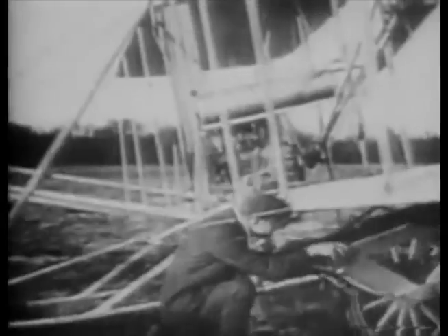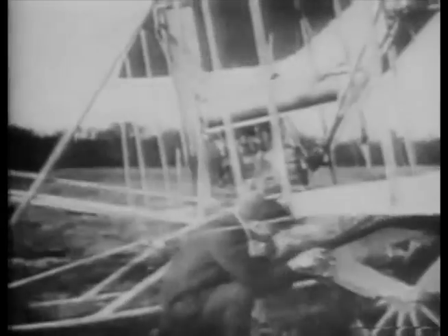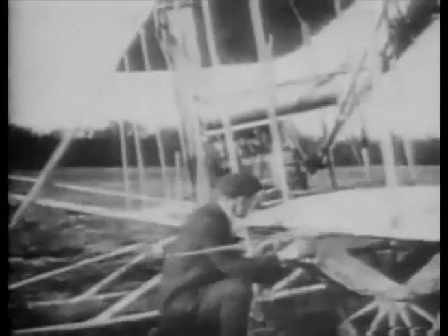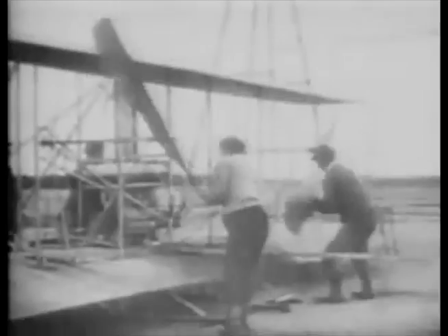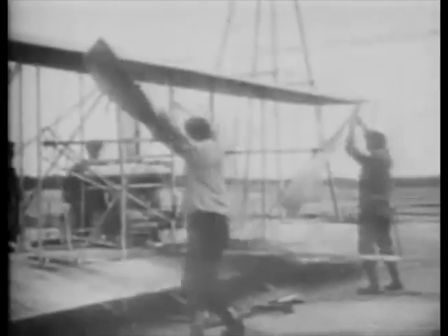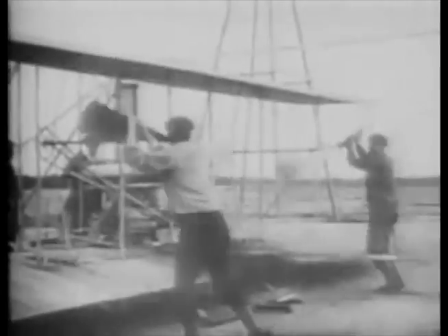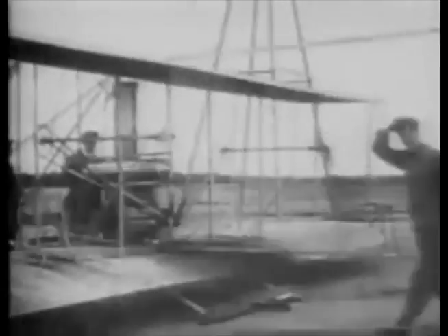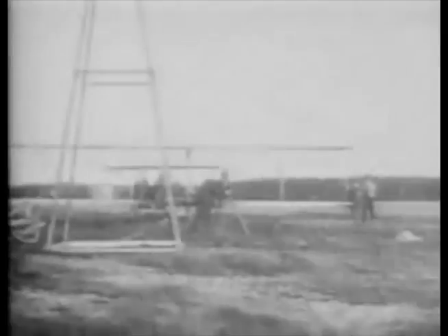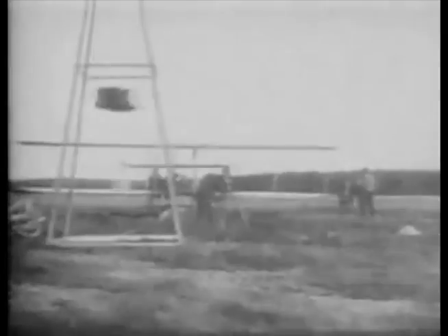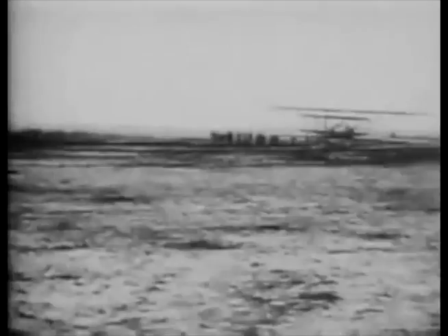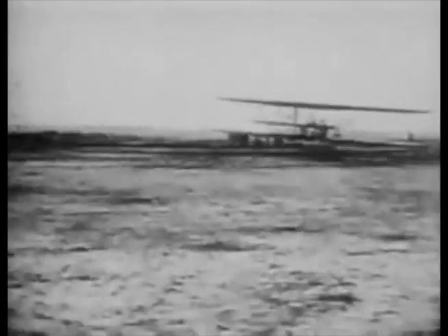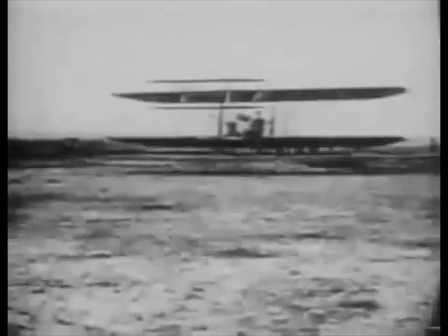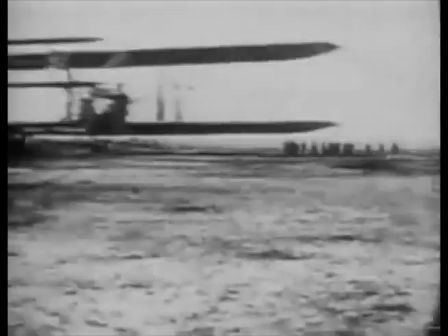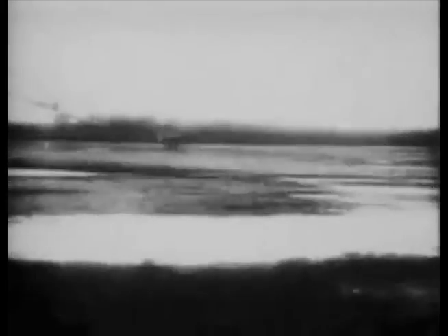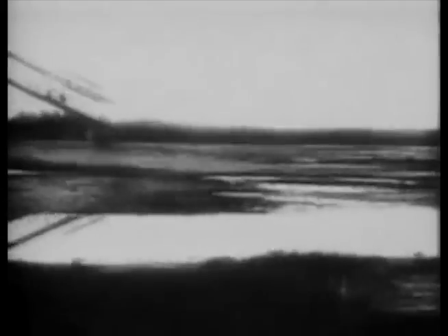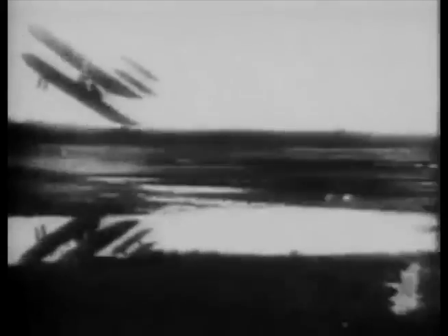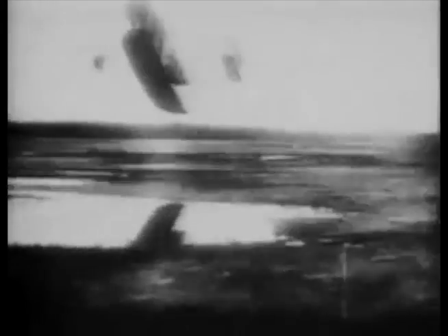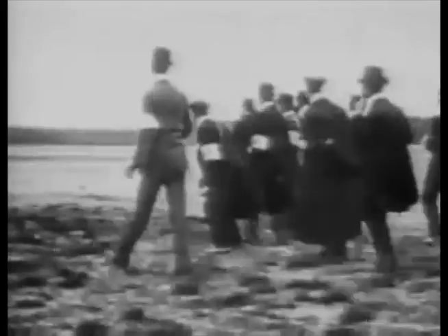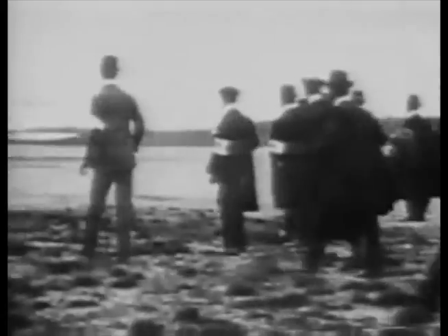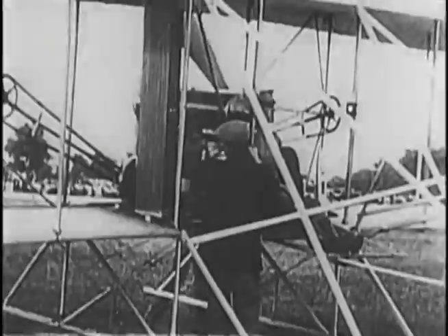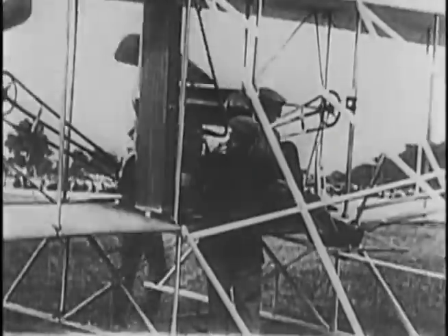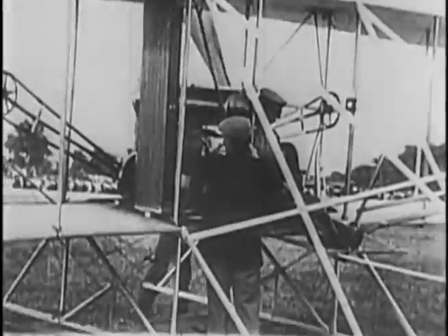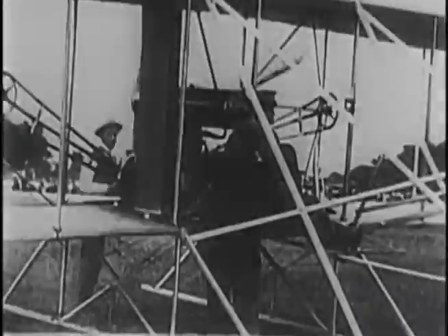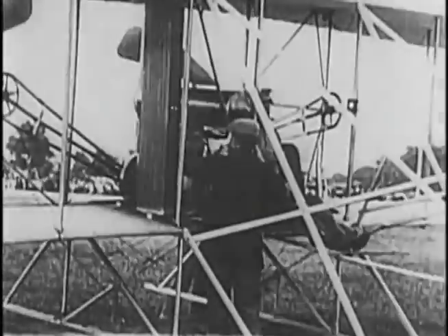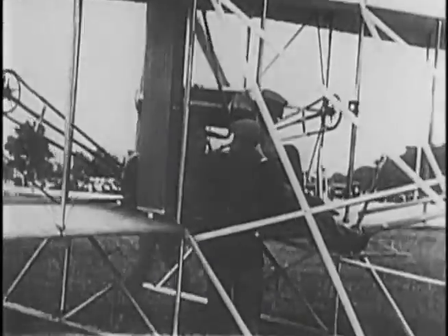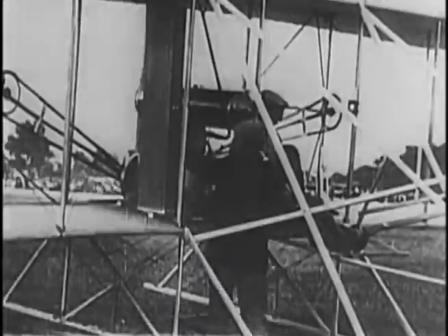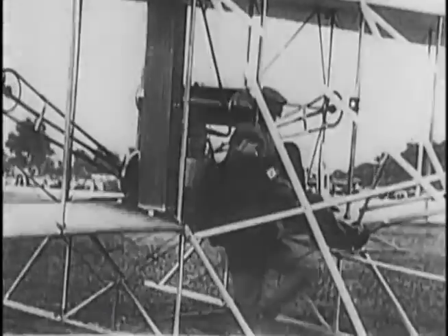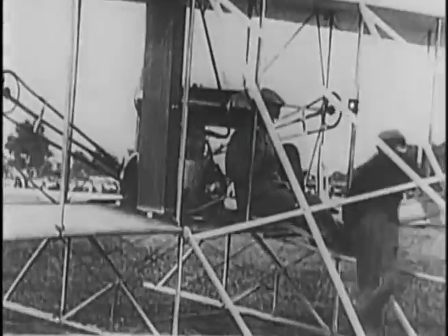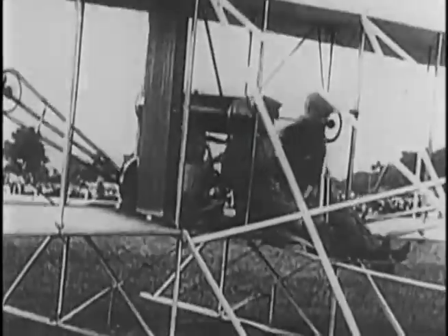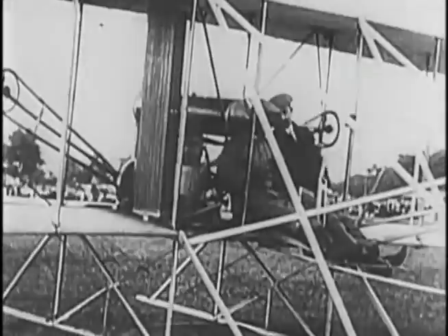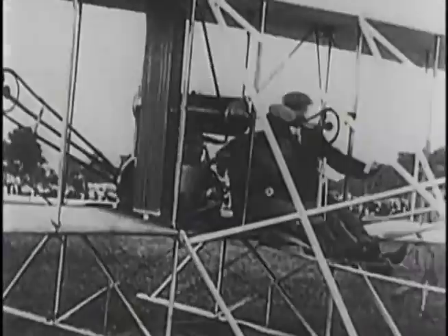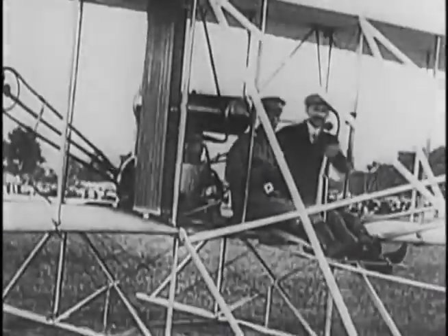500 years later, the first airplanes fly. They are mostly made of wood and cloth.